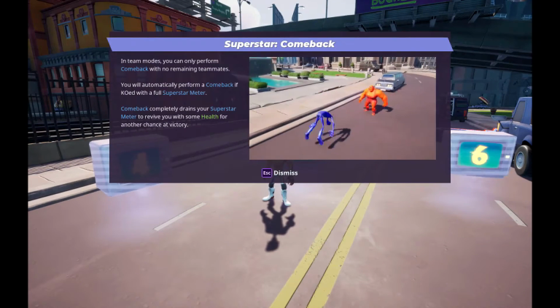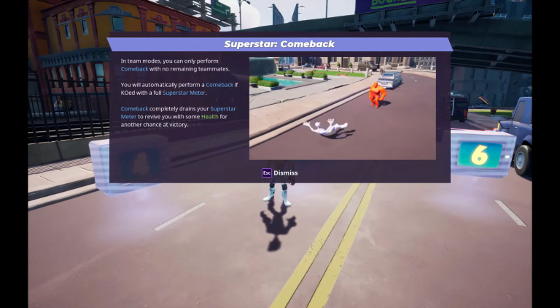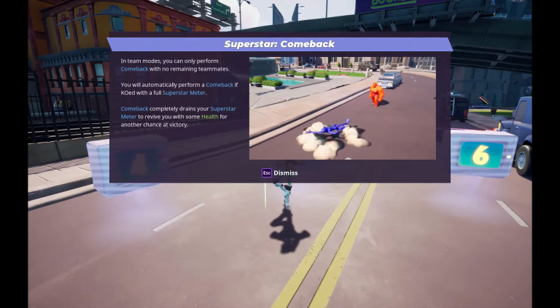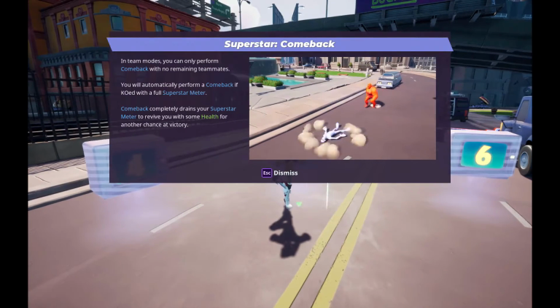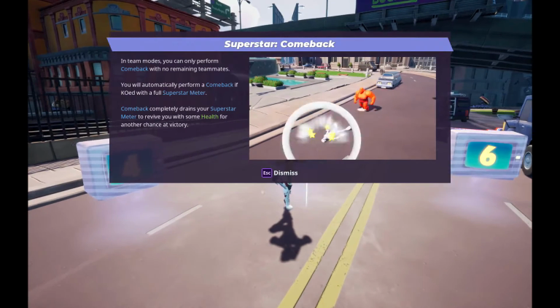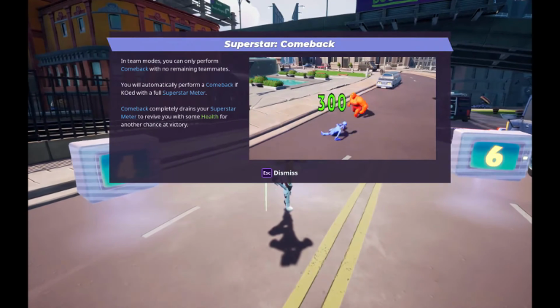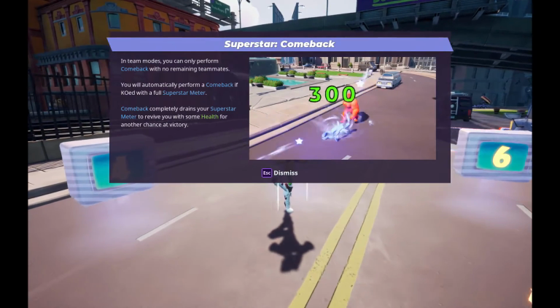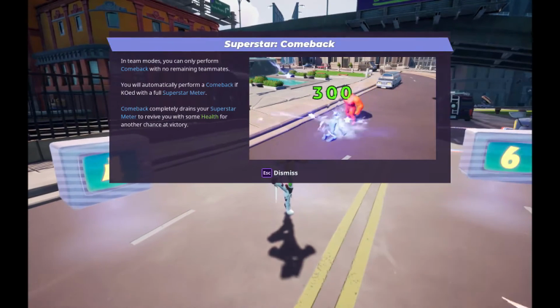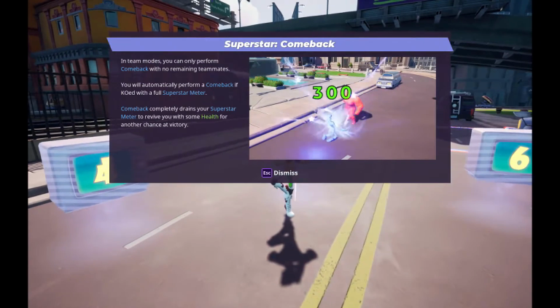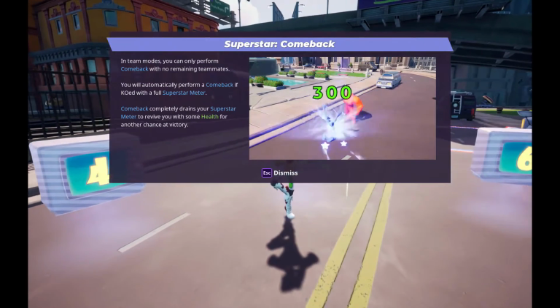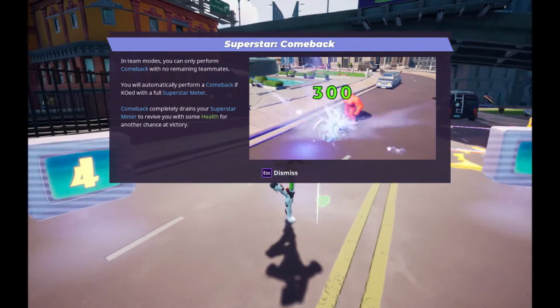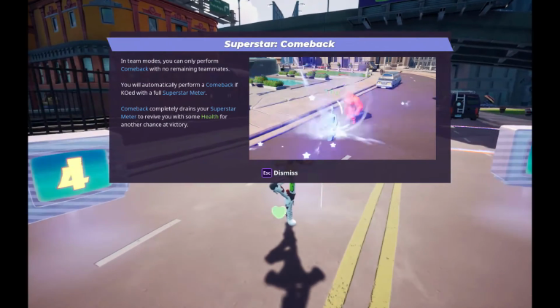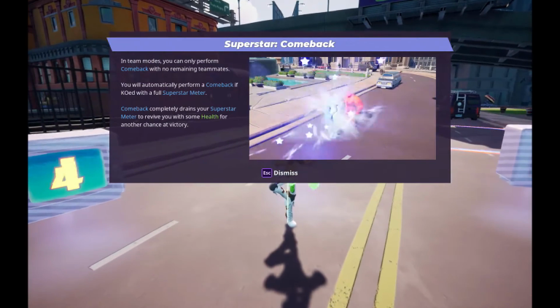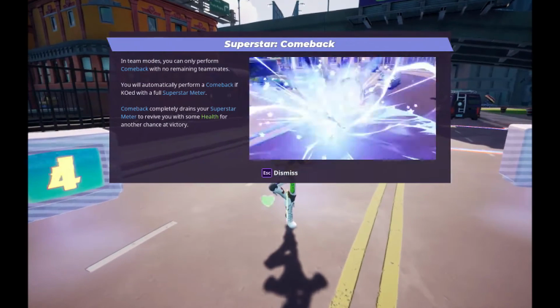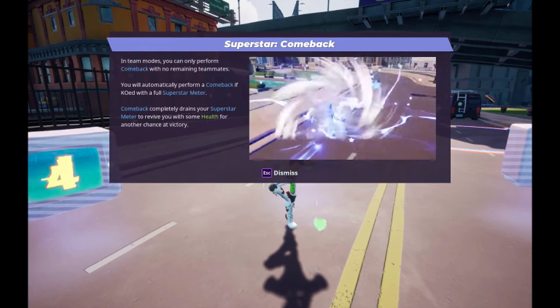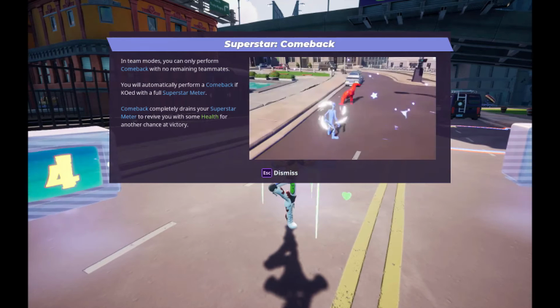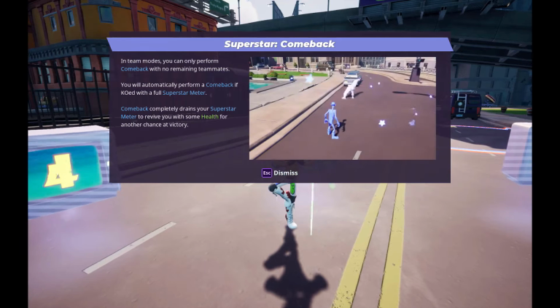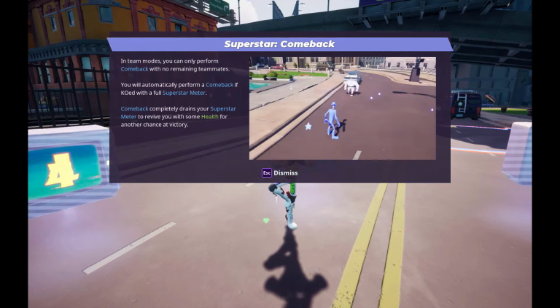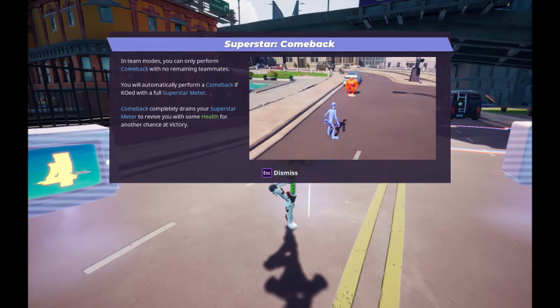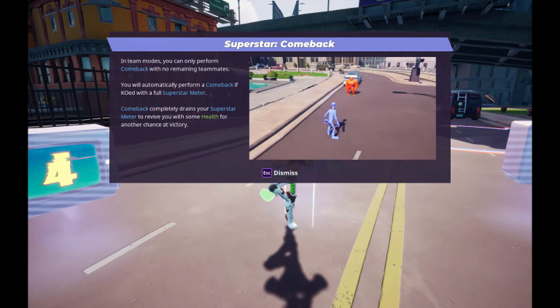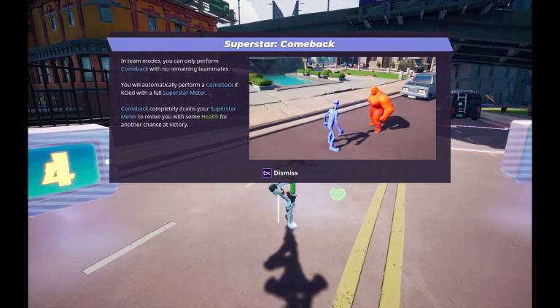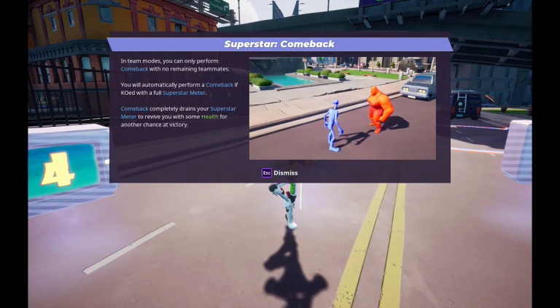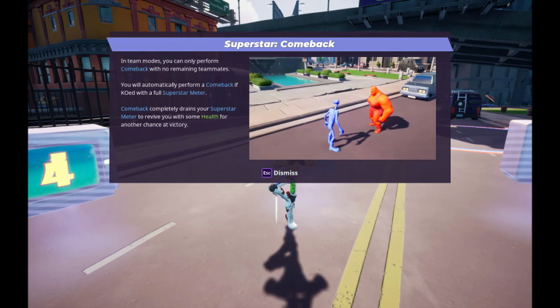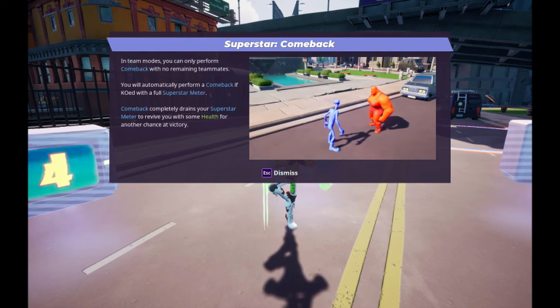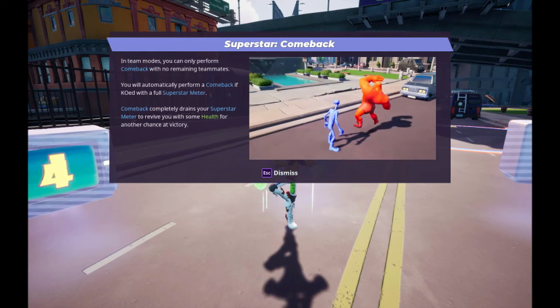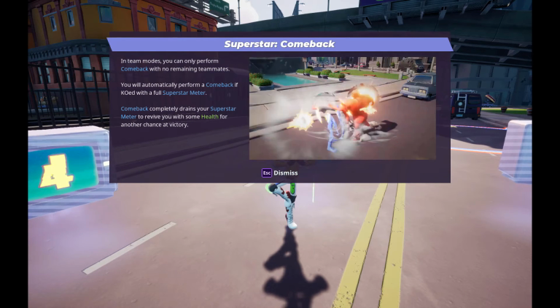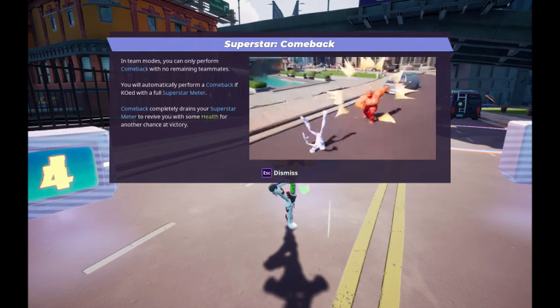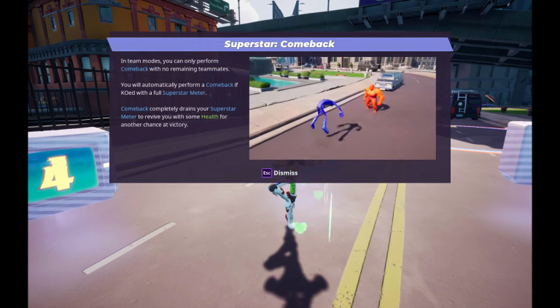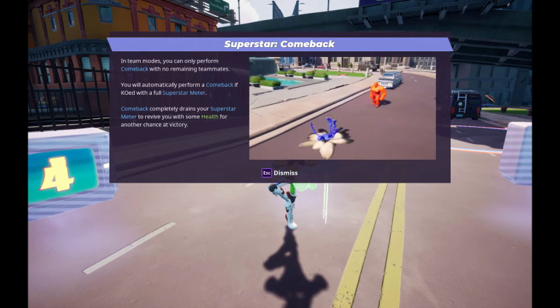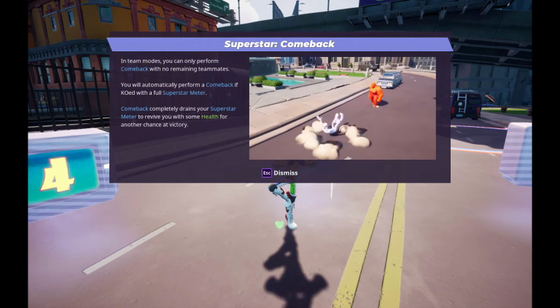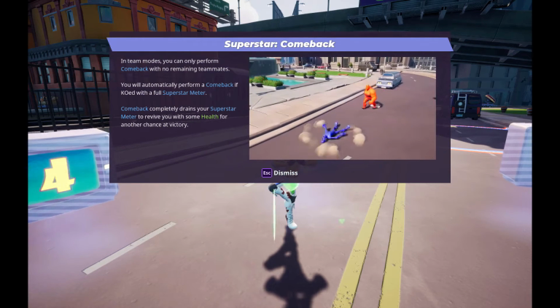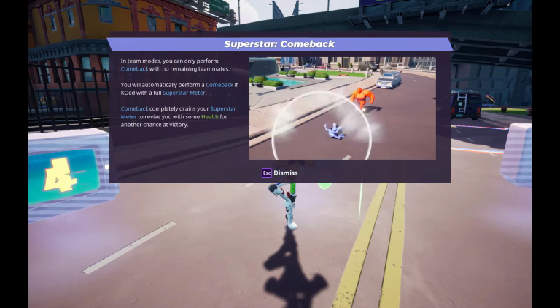The Comeback. In team modes, you can only perform comebacks with no remaining teammates. You will automatically perform a comeback if KO'd with a full Superstar meter.